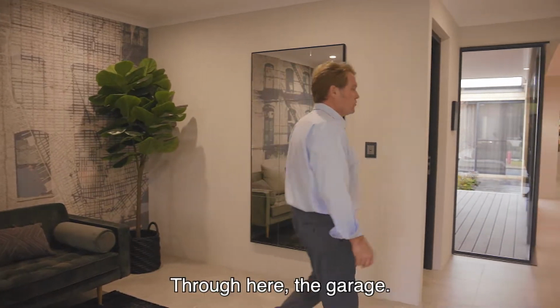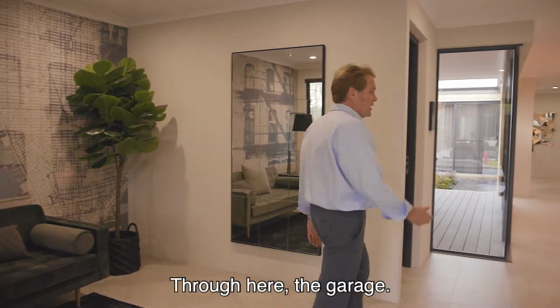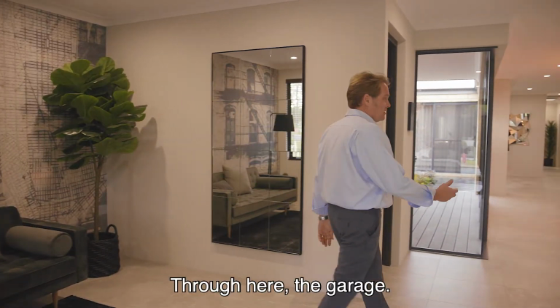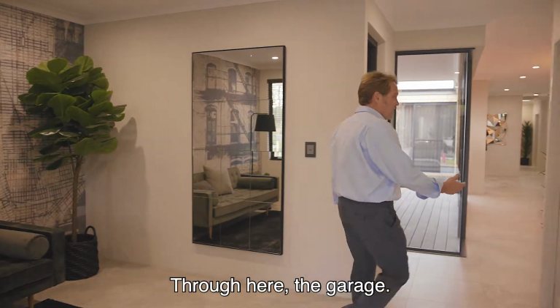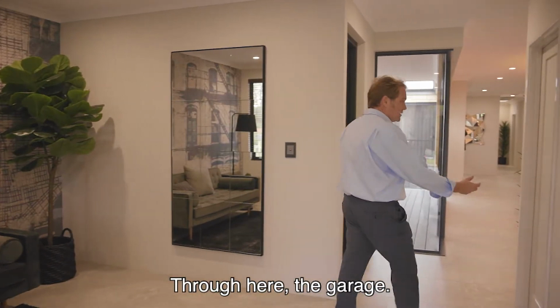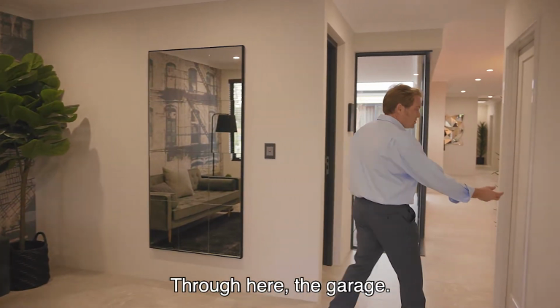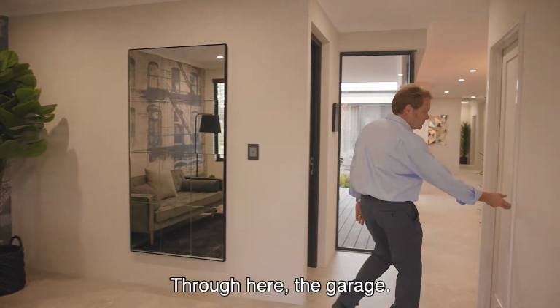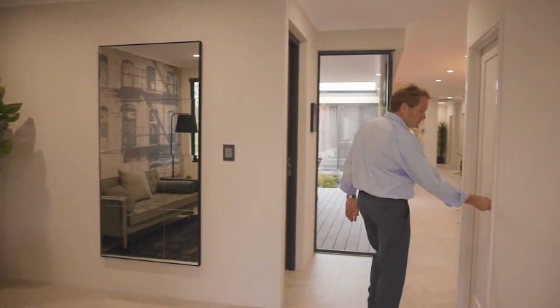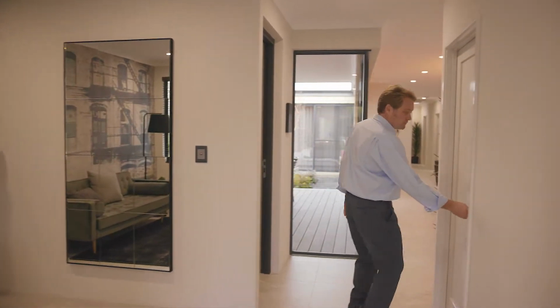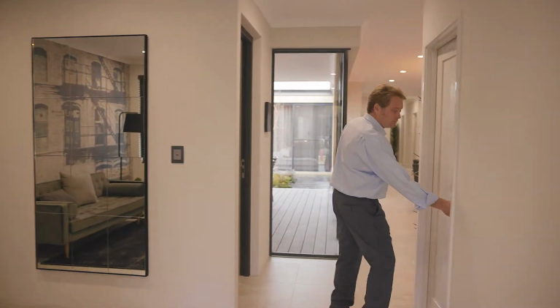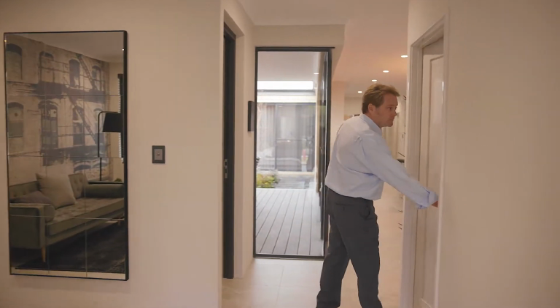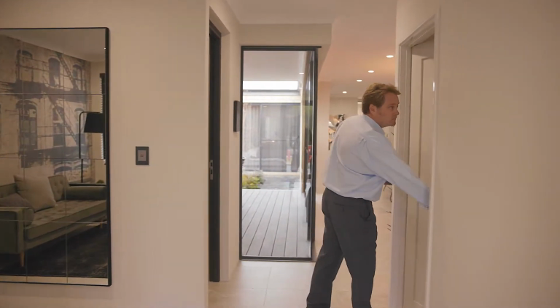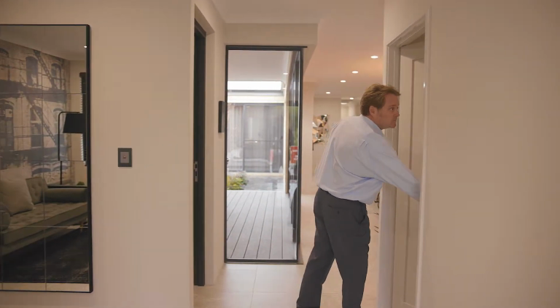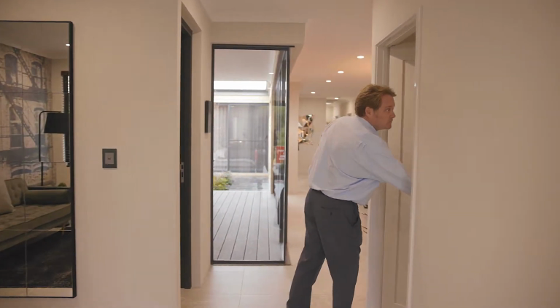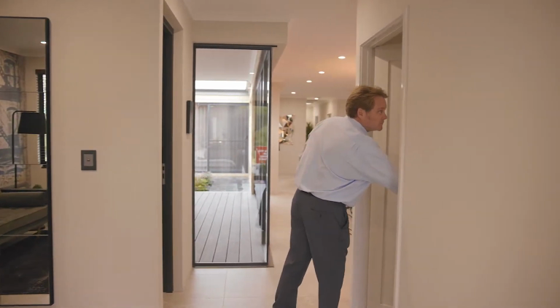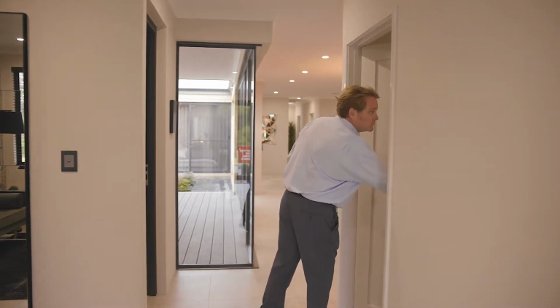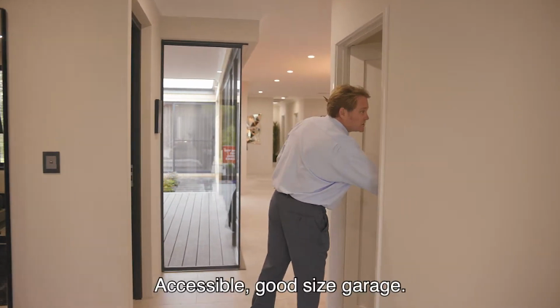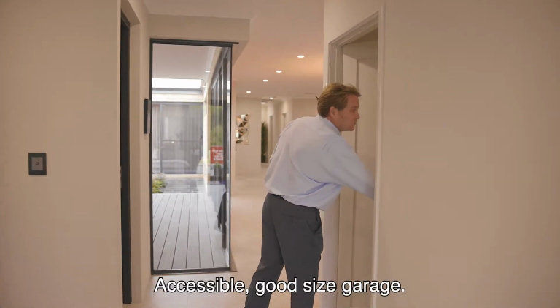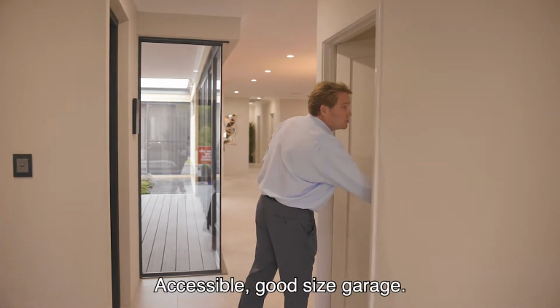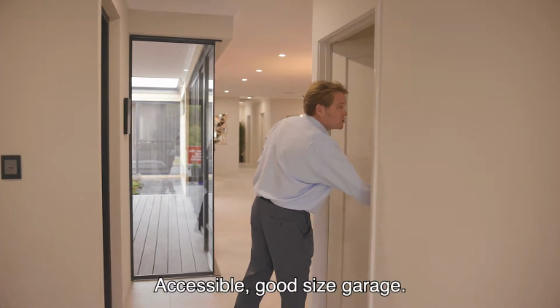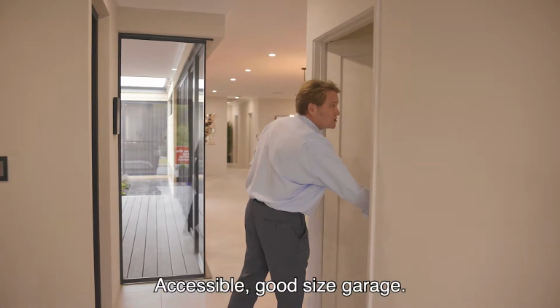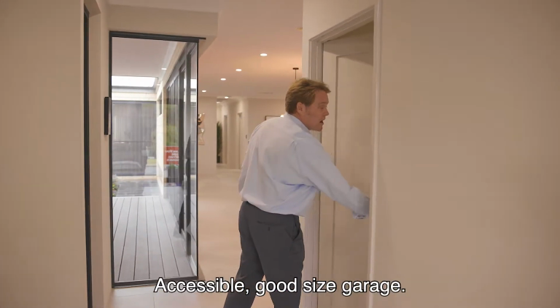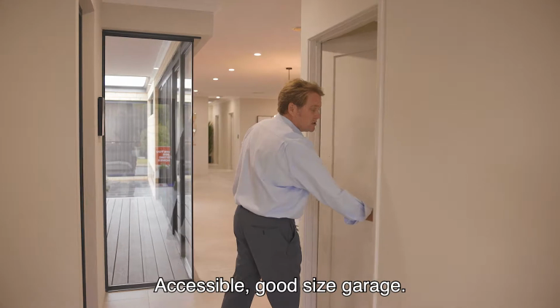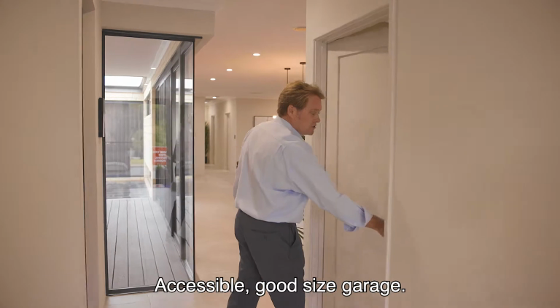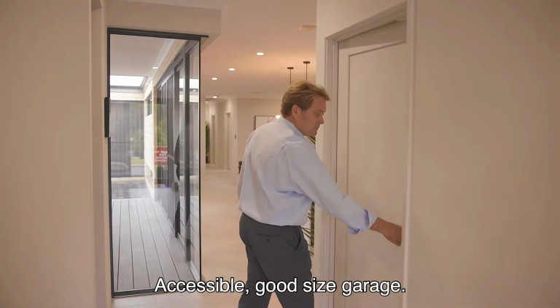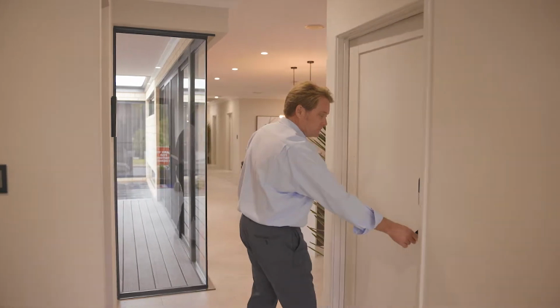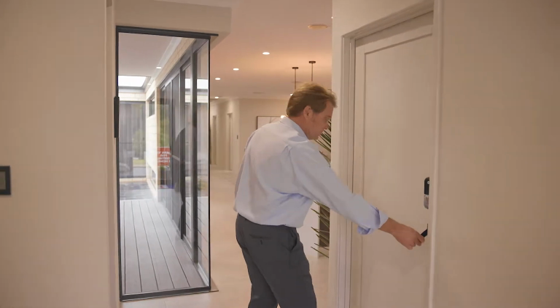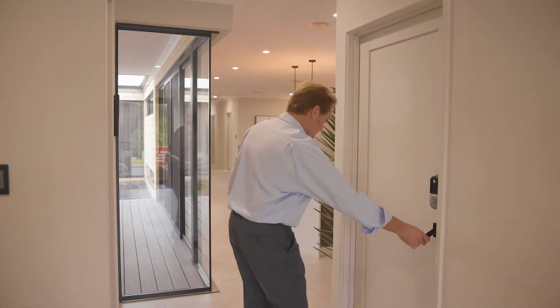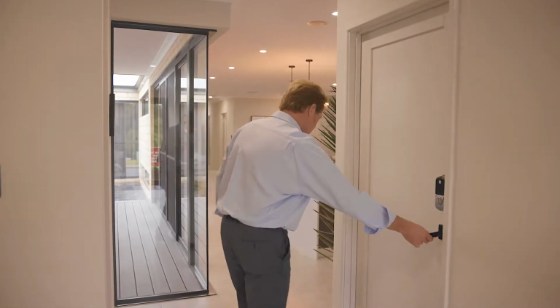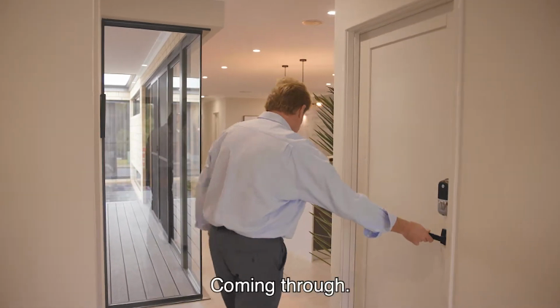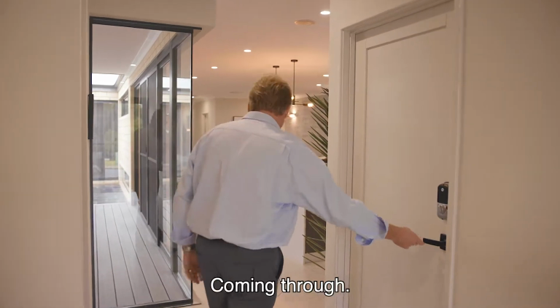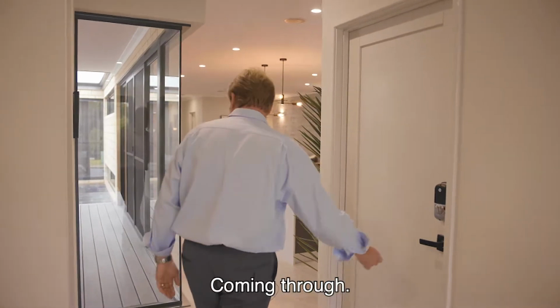Through here, the garage. Accessible, good size garage.